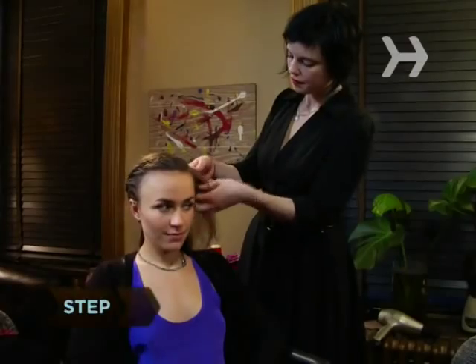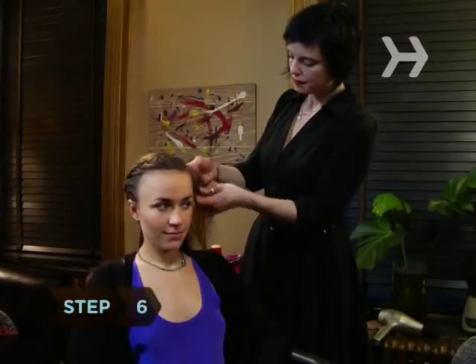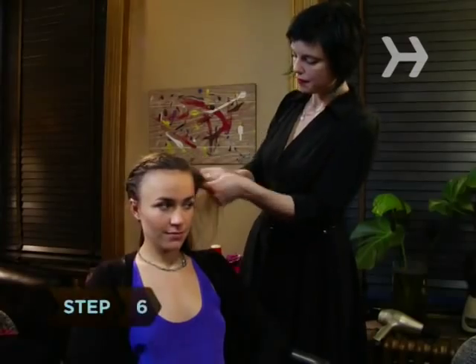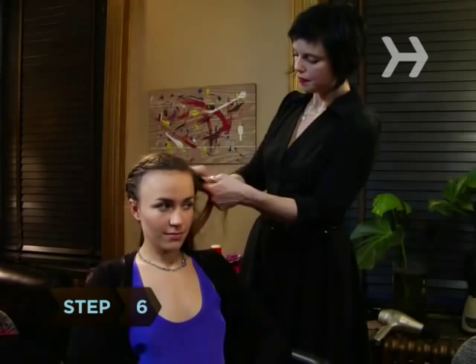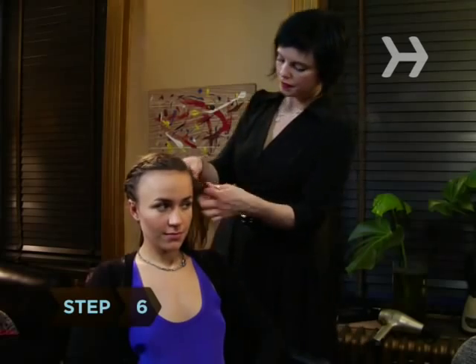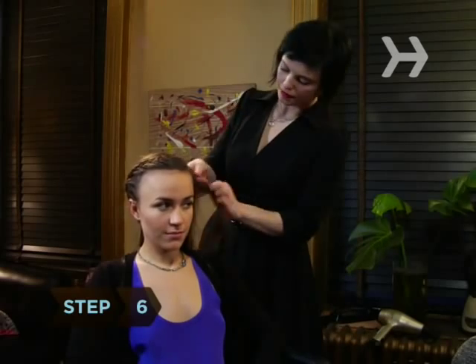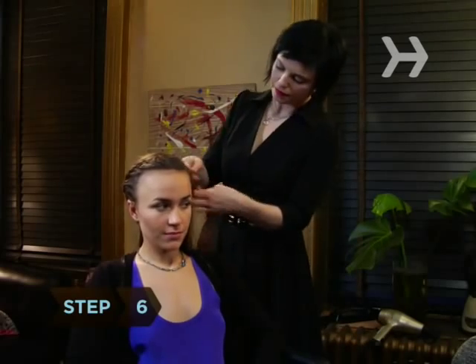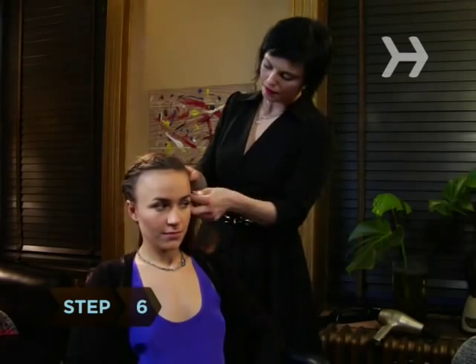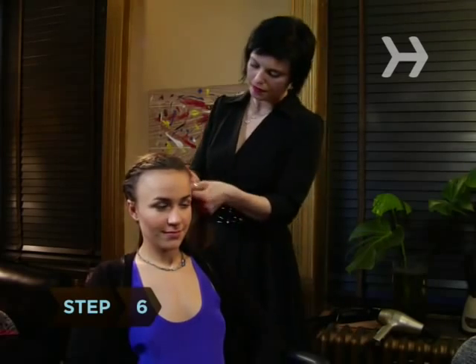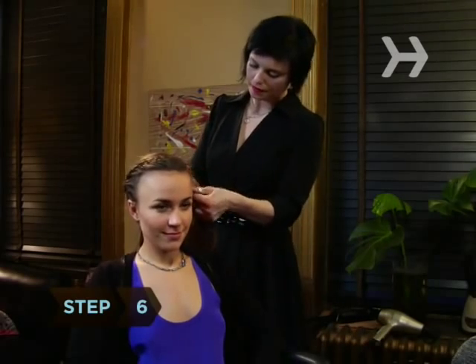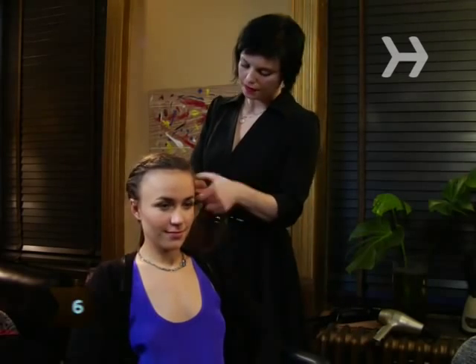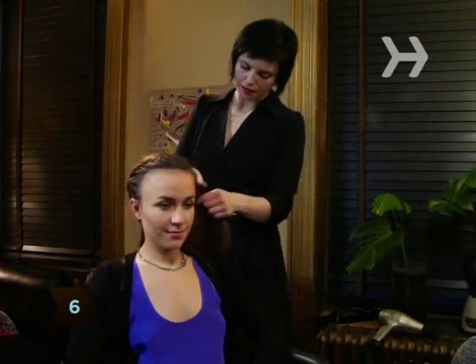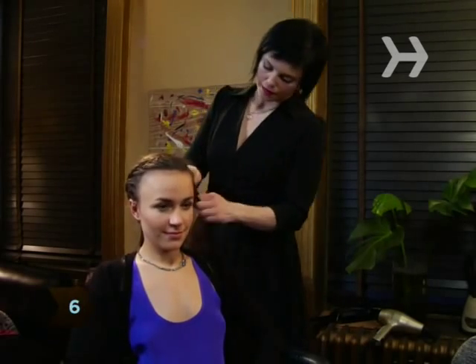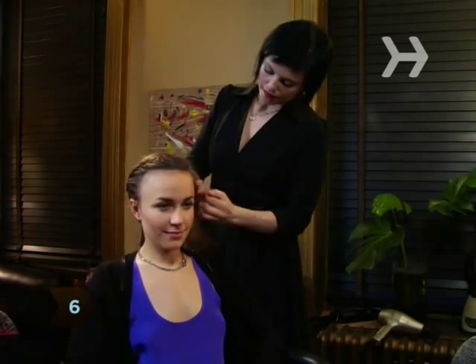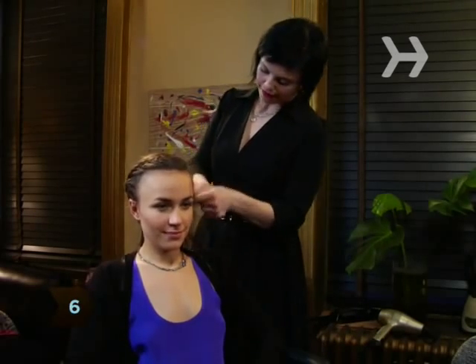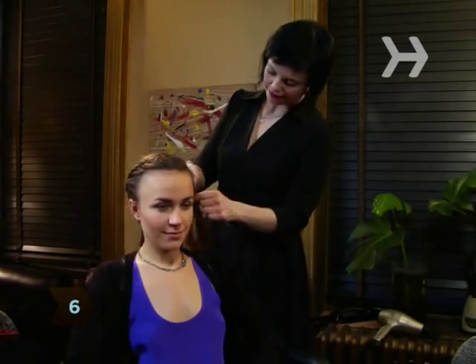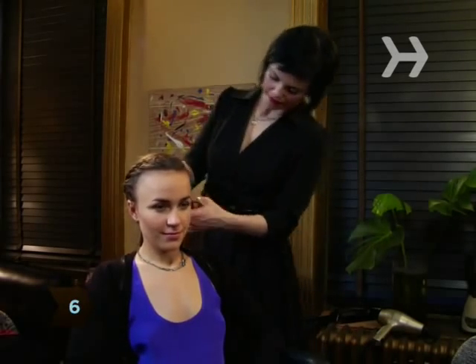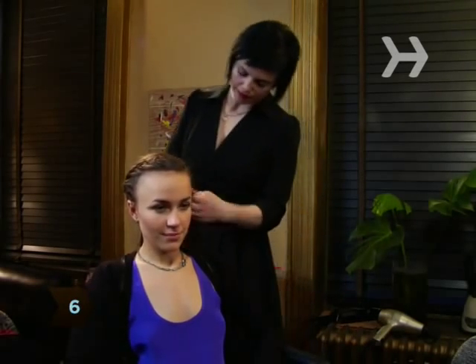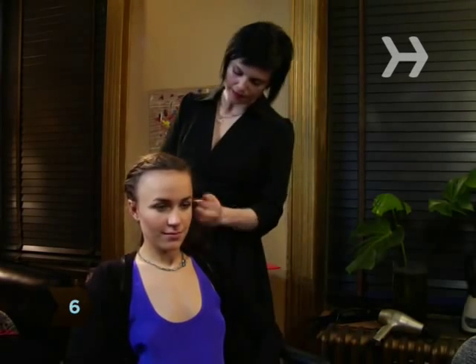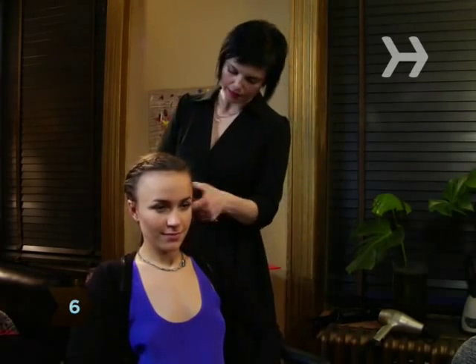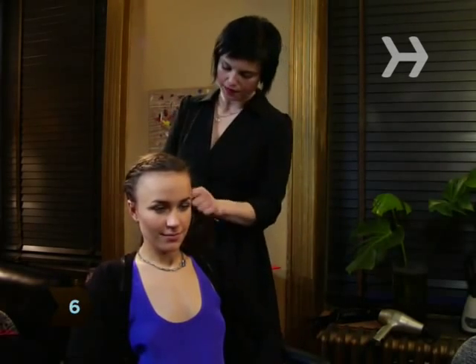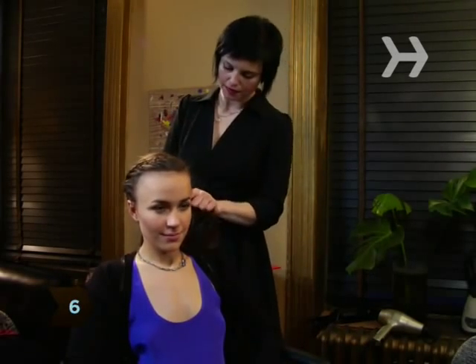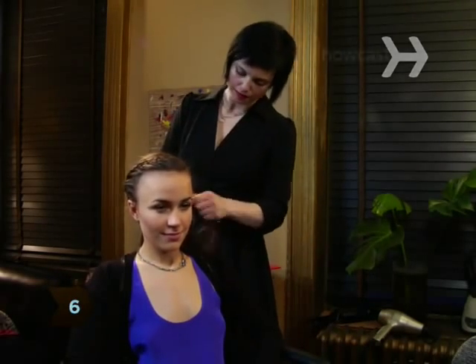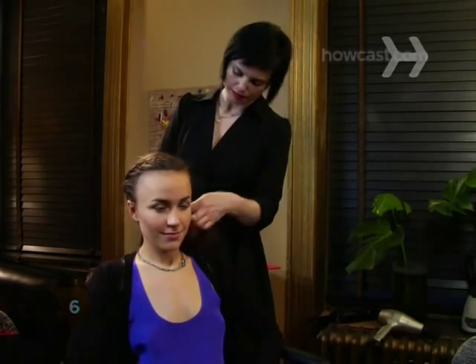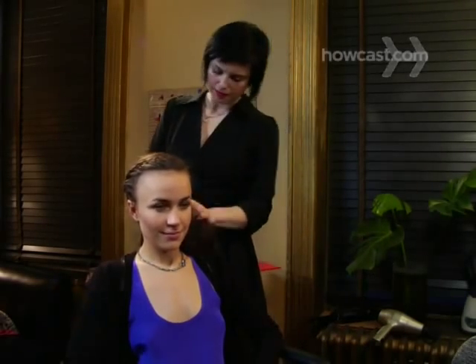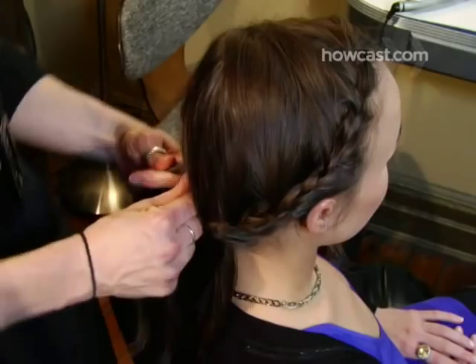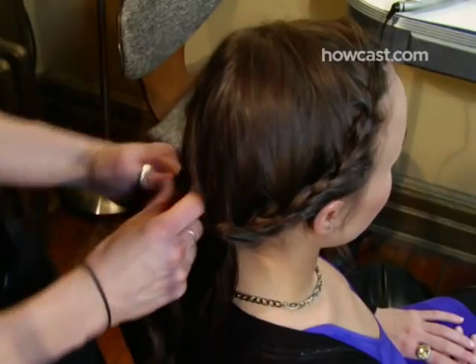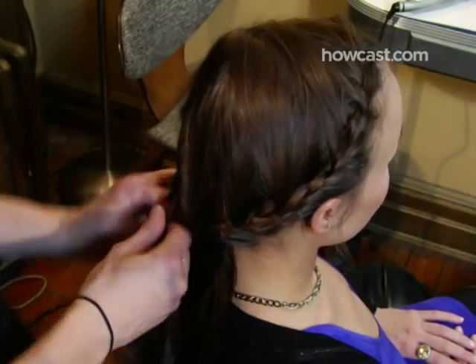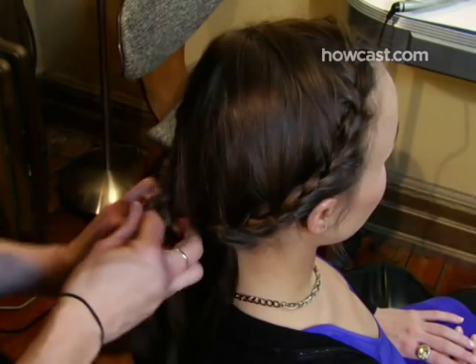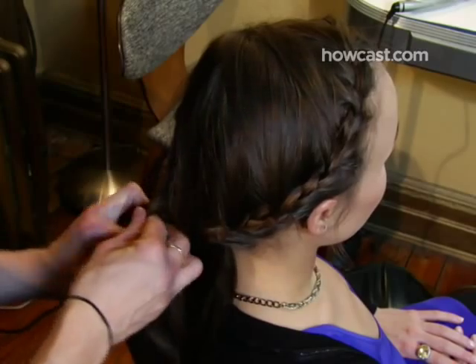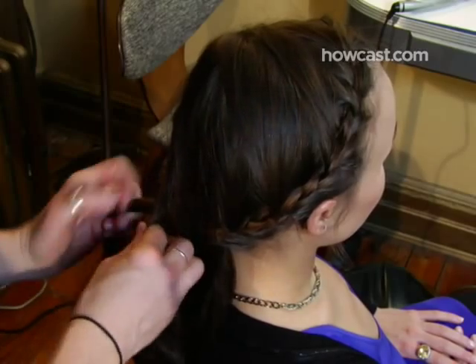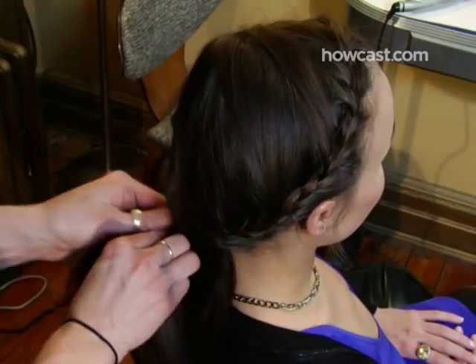Step 6. In the same way, braid a strand on the other side of the part until it meets the first braid in the back.